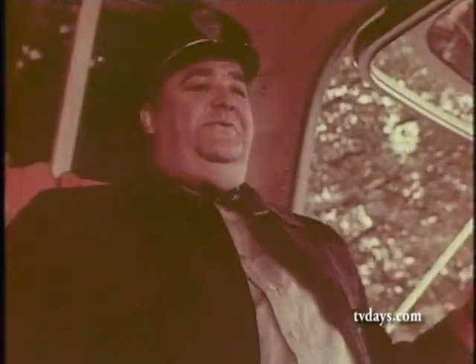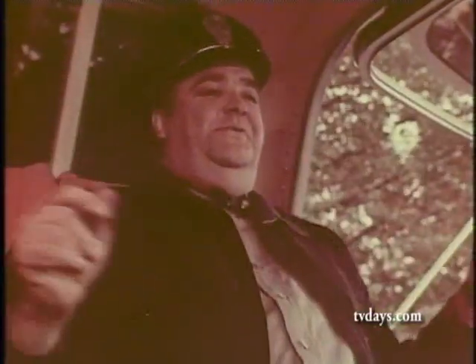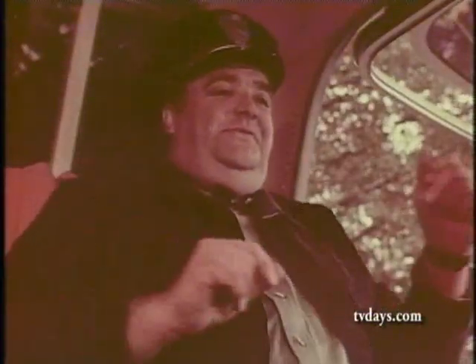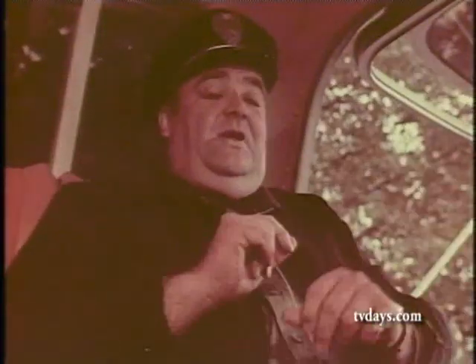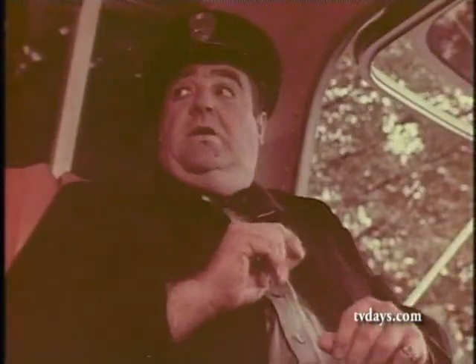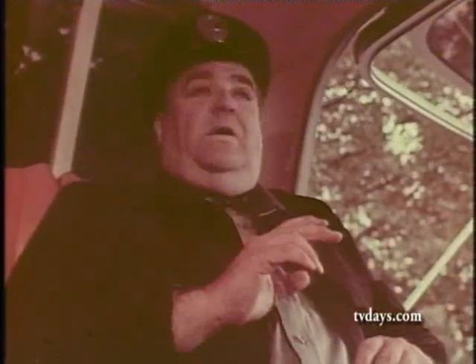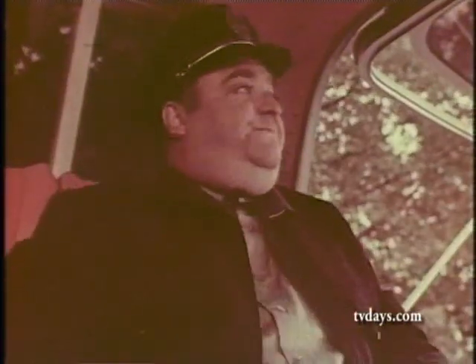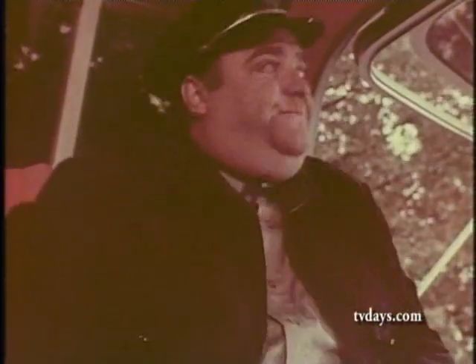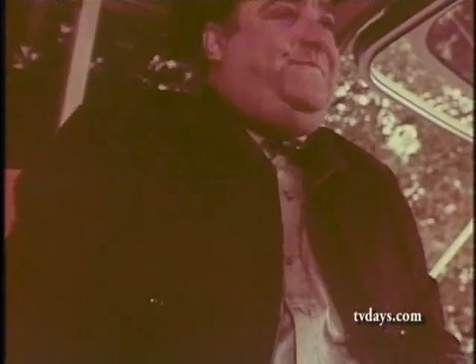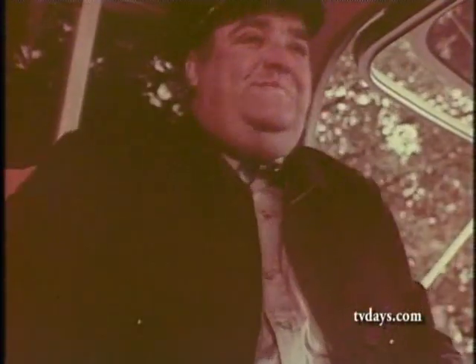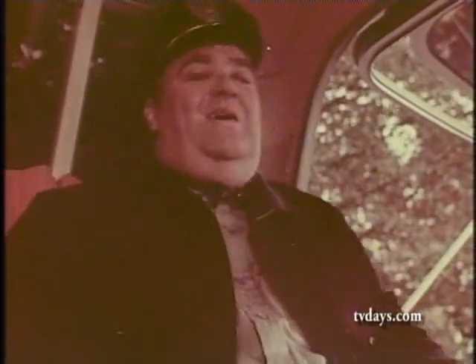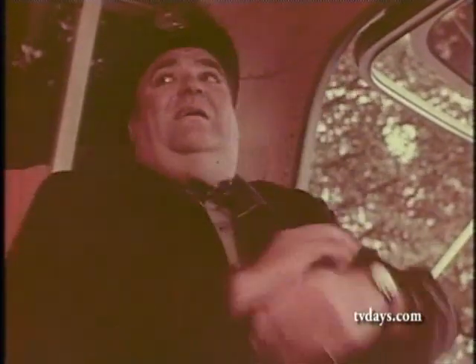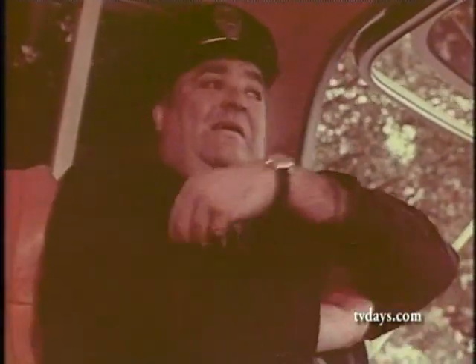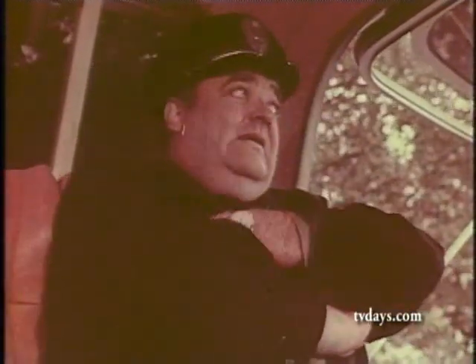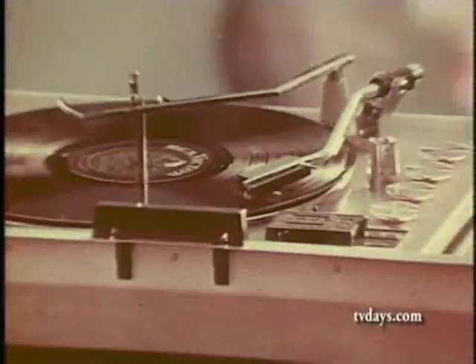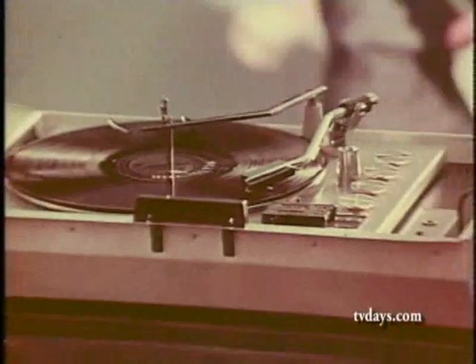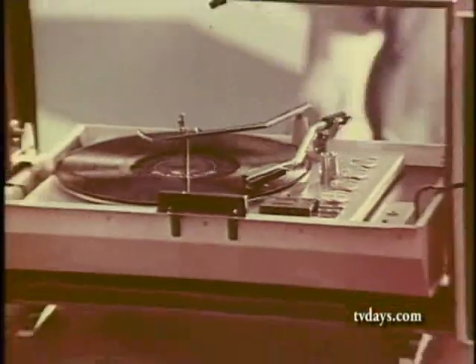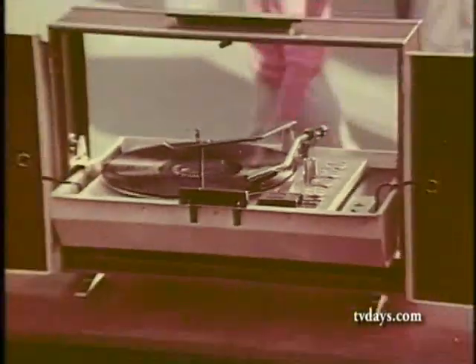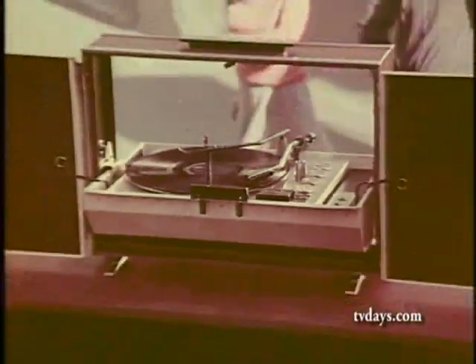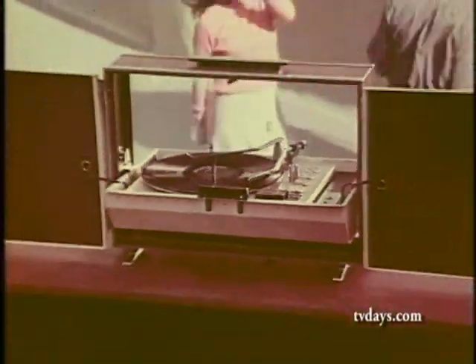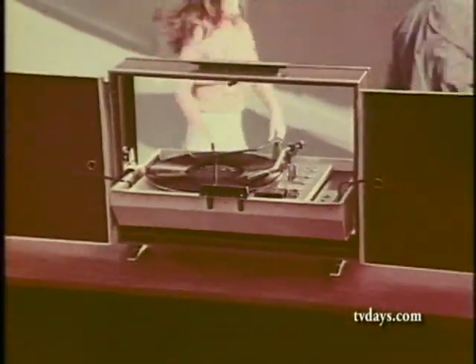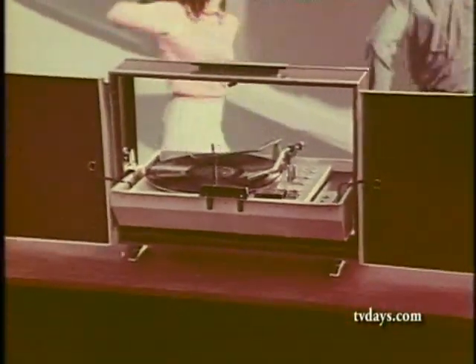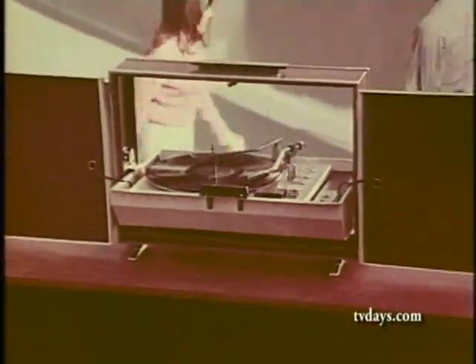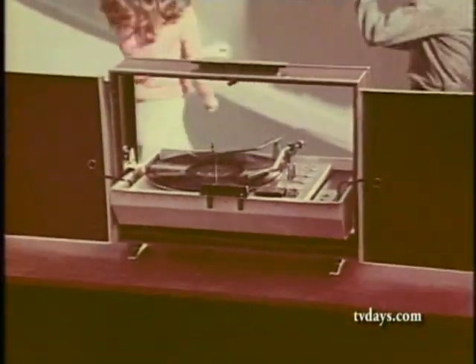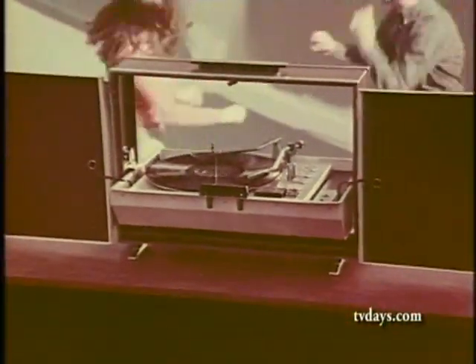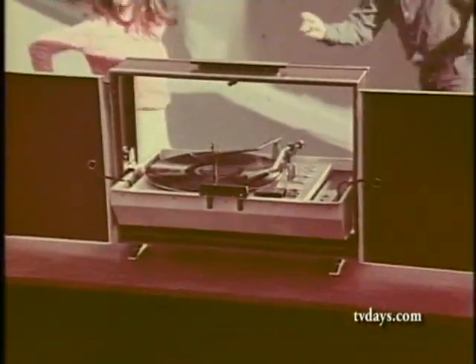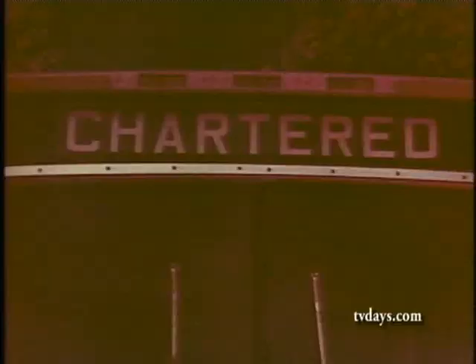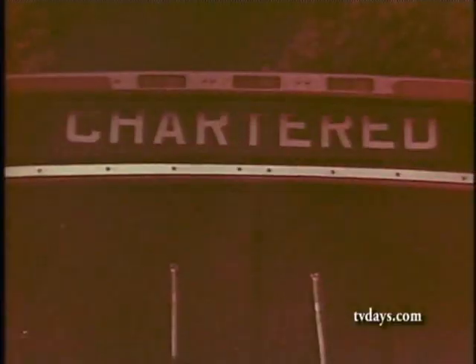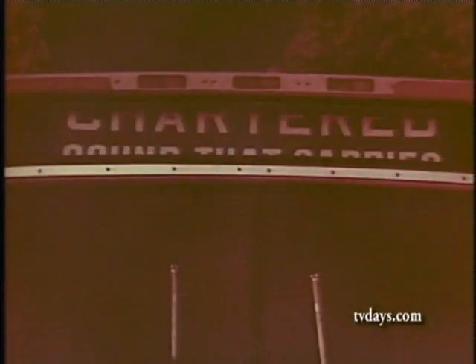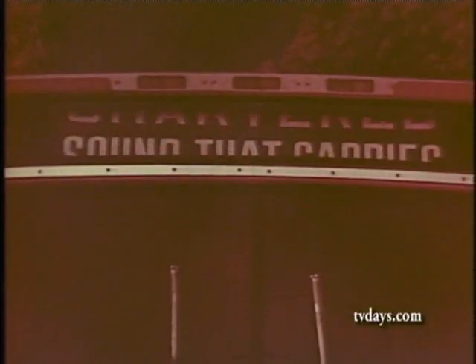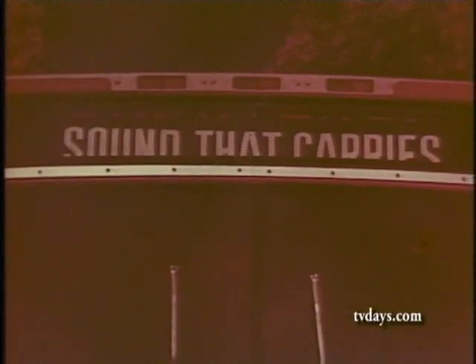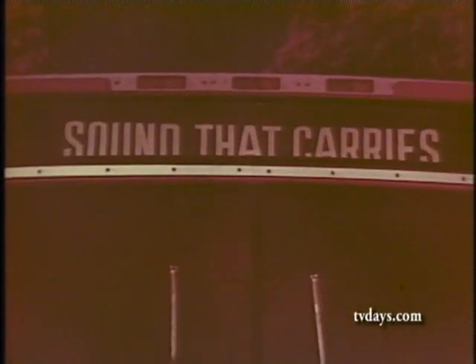Be in the swing of things. Get the new RCA Victor Swing Line — portable stereo with the sound that carries.